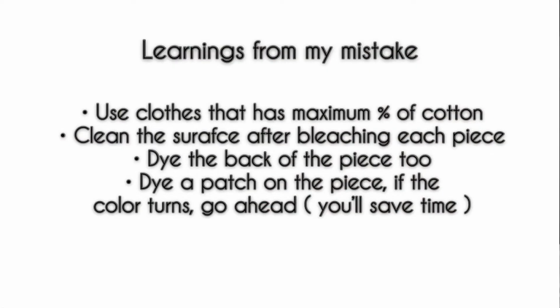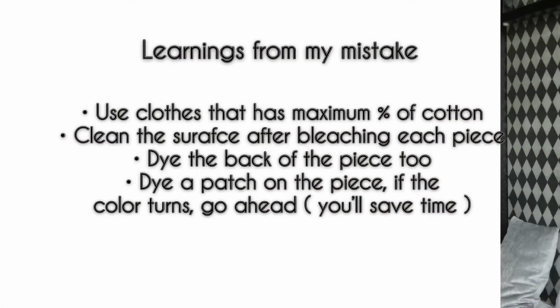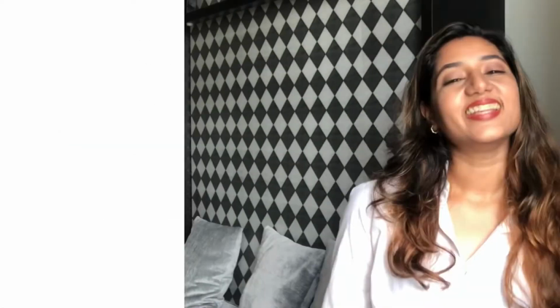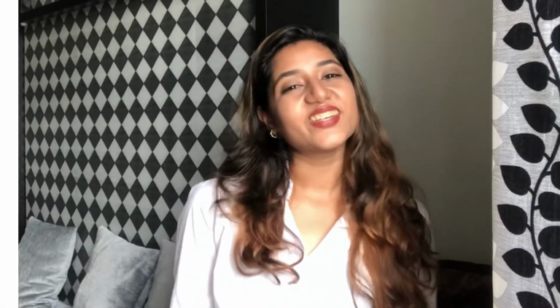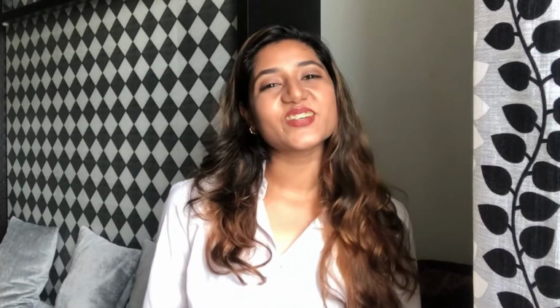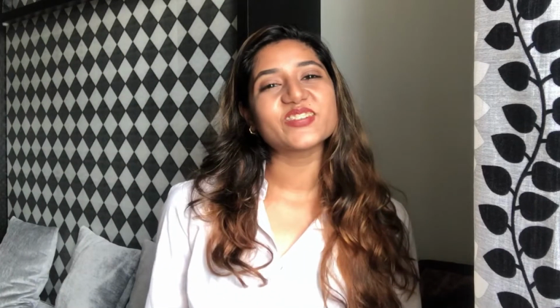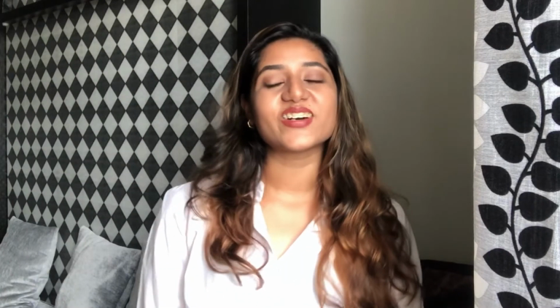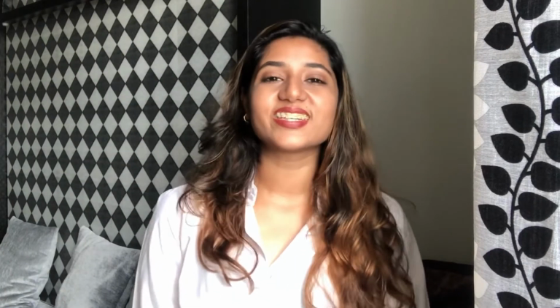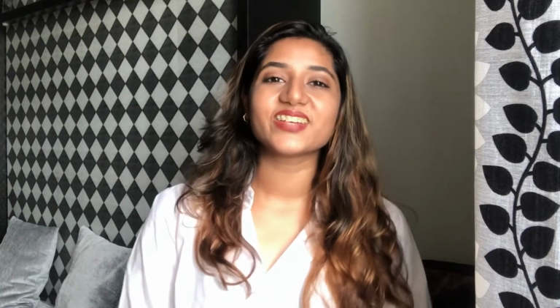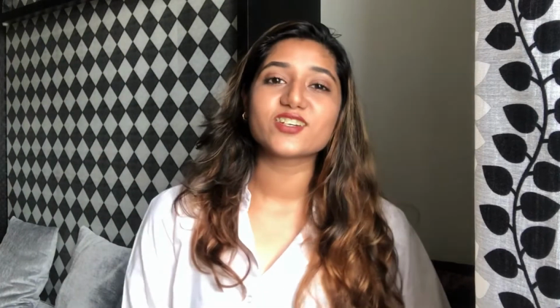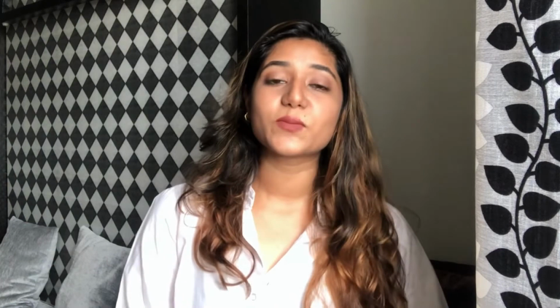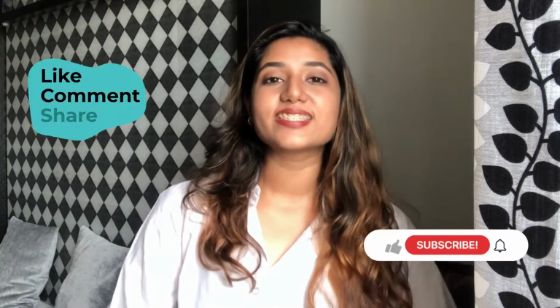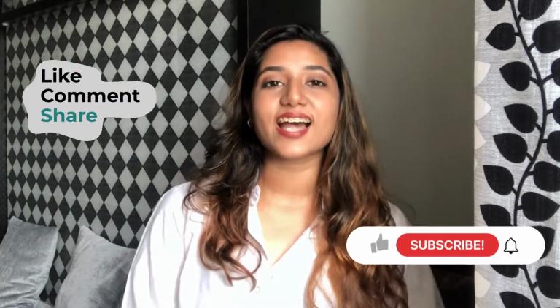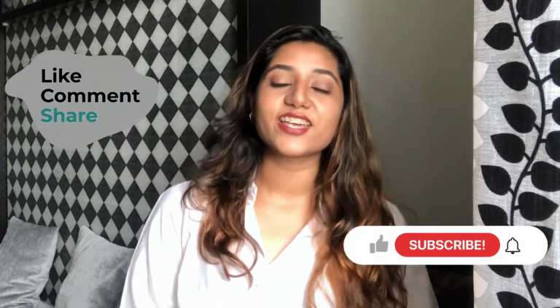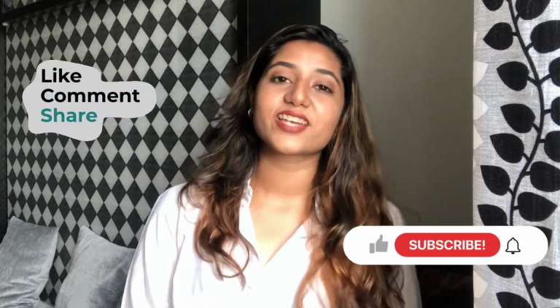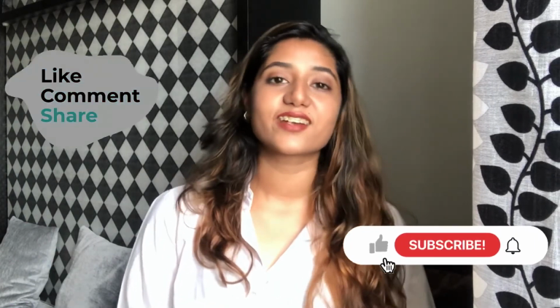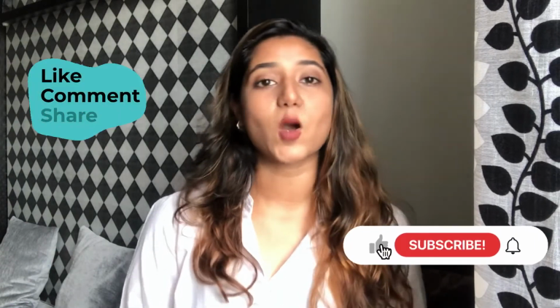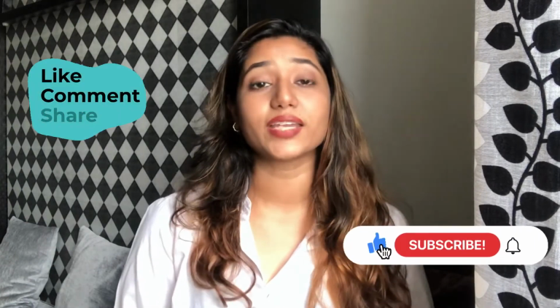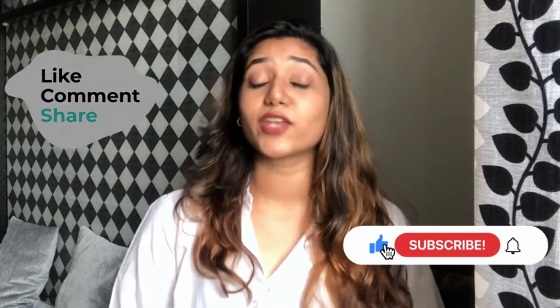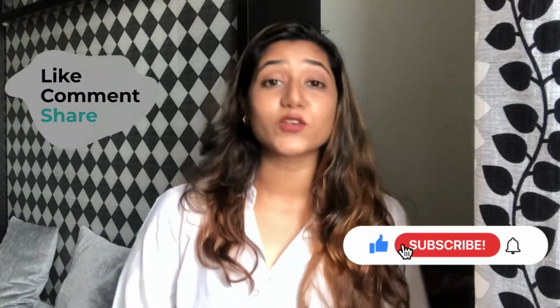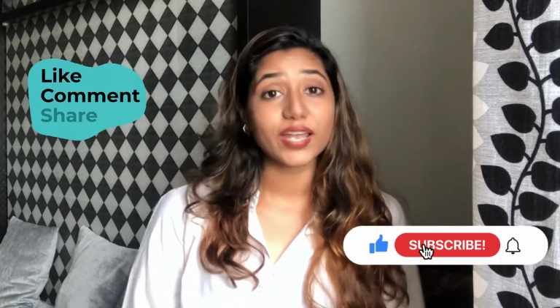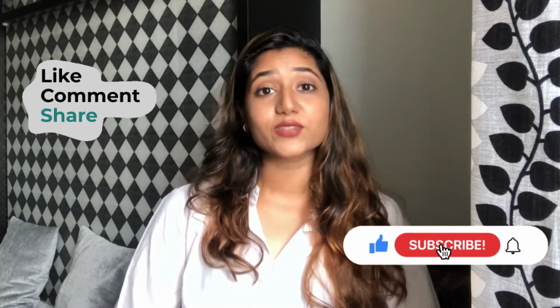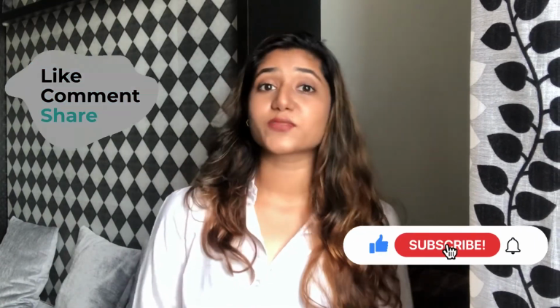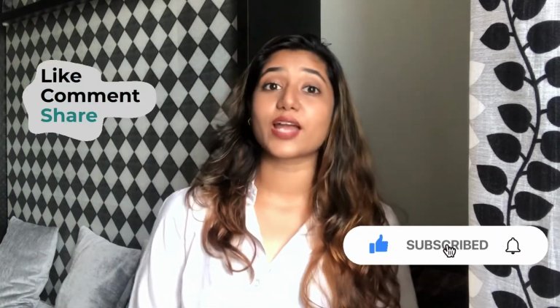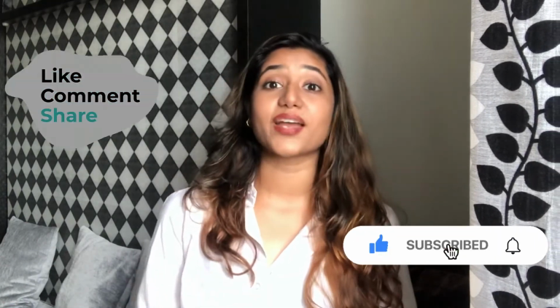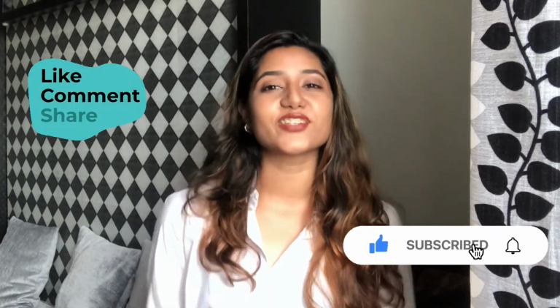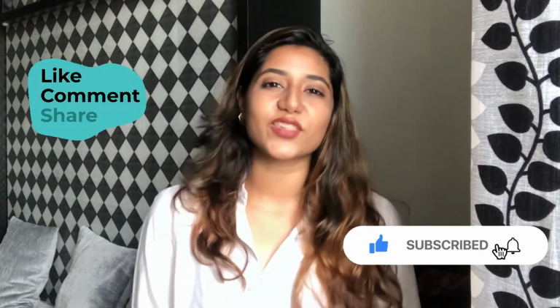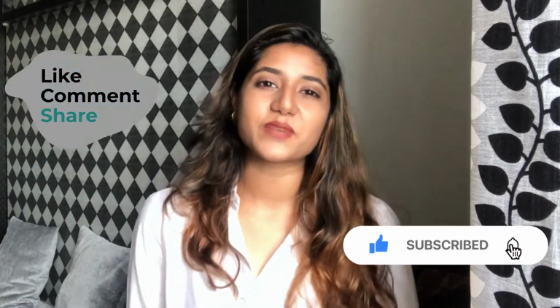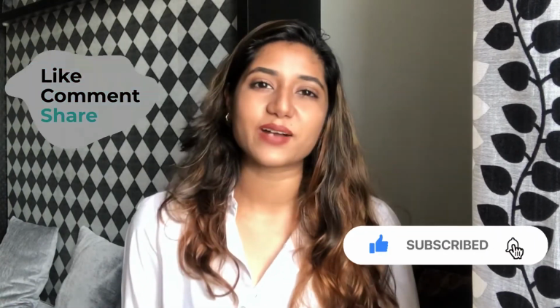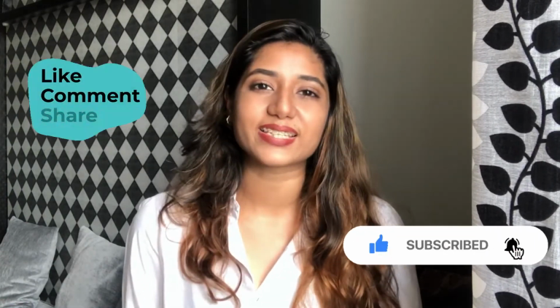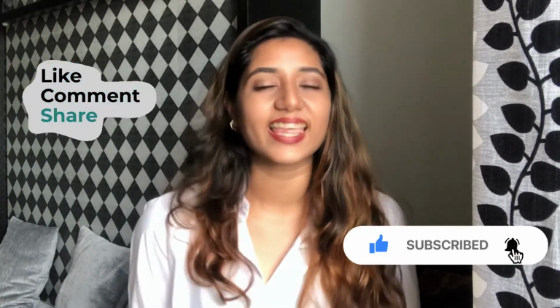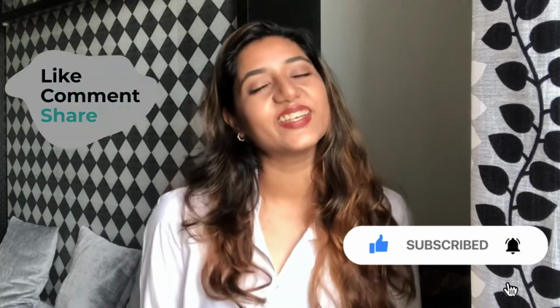Thank you so much for watching the video! Please like, share, comment, and don't forget to subscribe and turn on the bell button. Thank you!